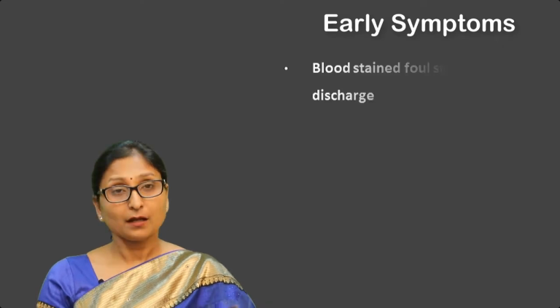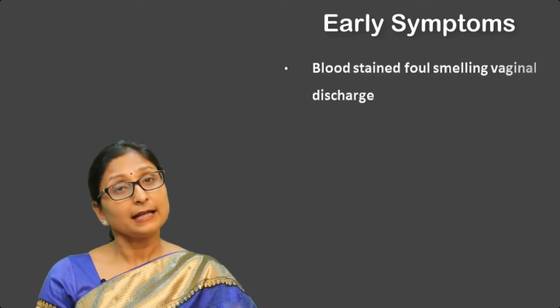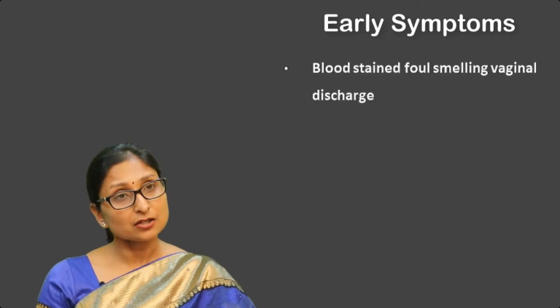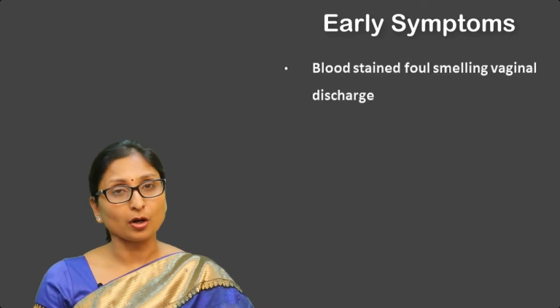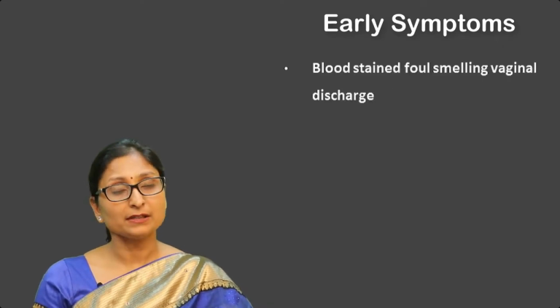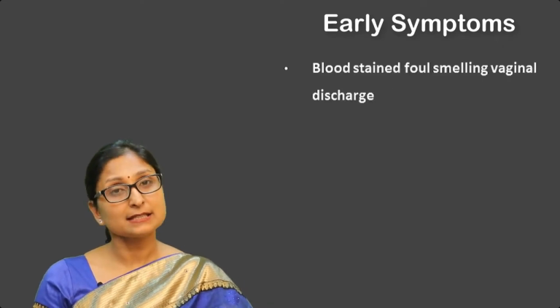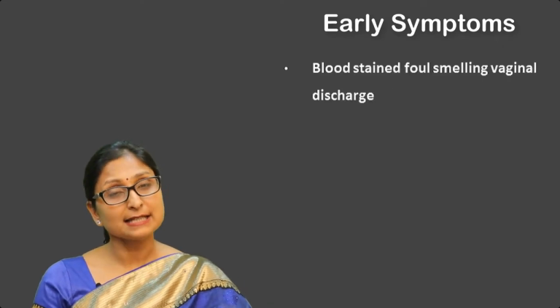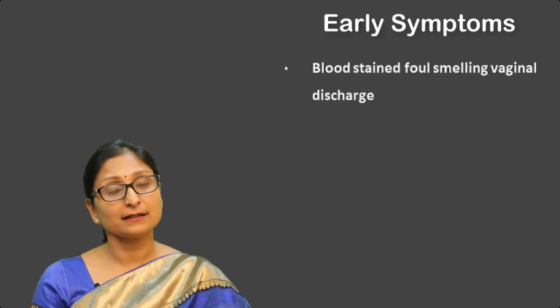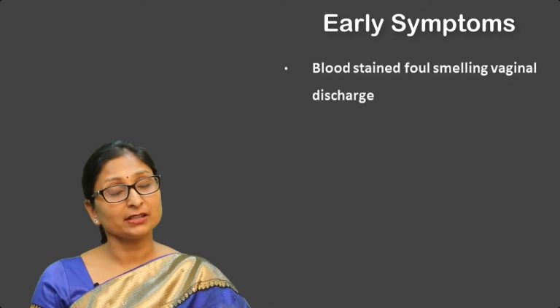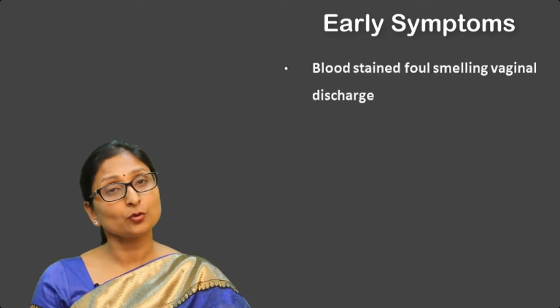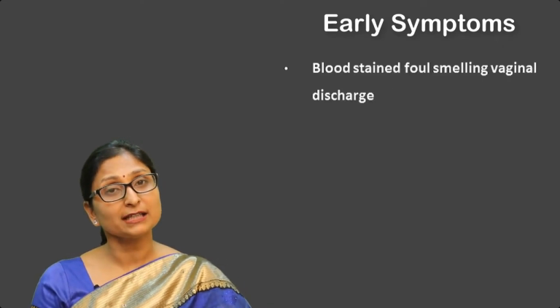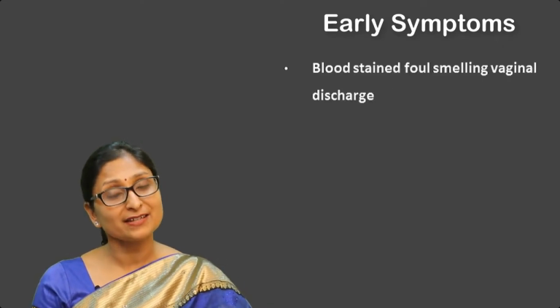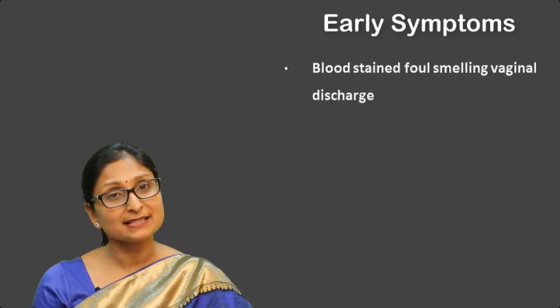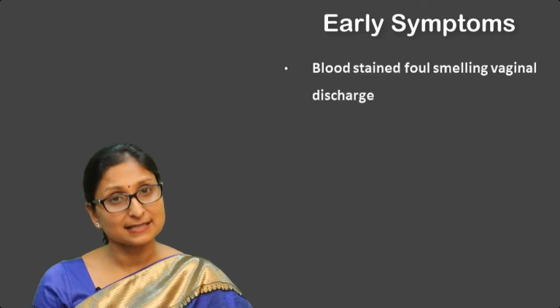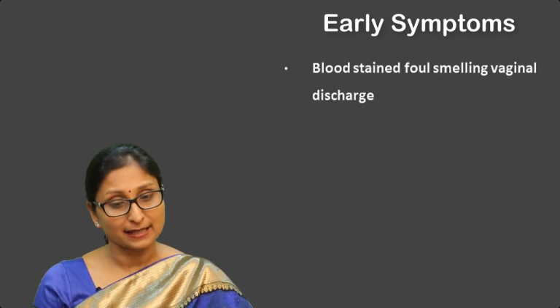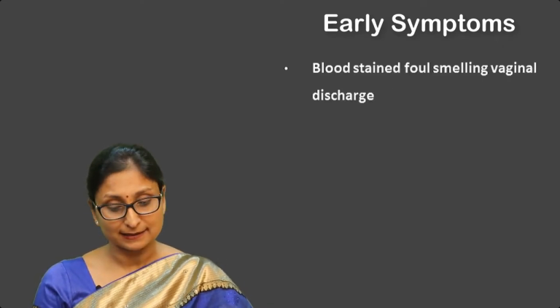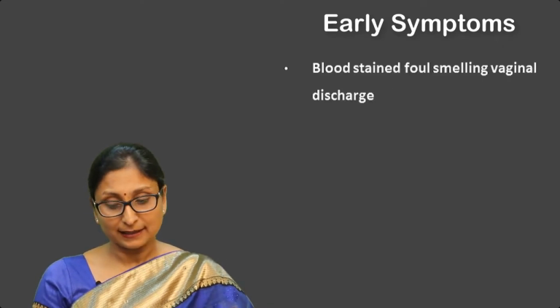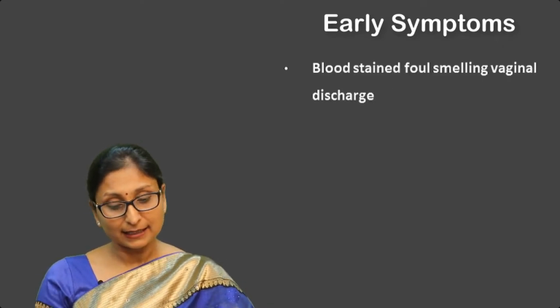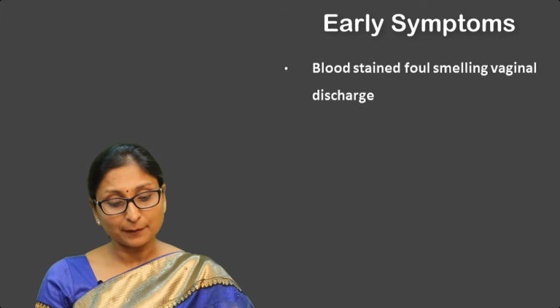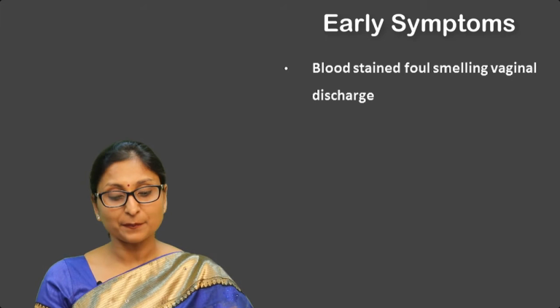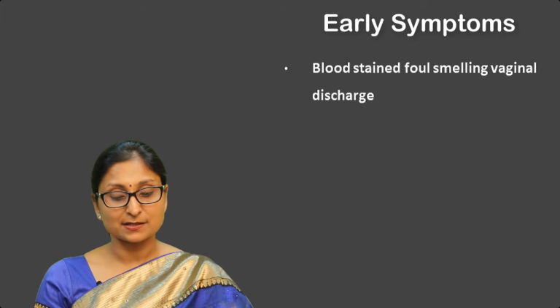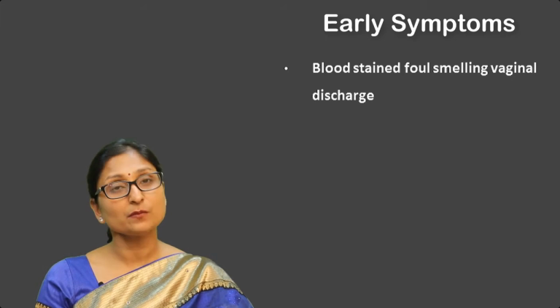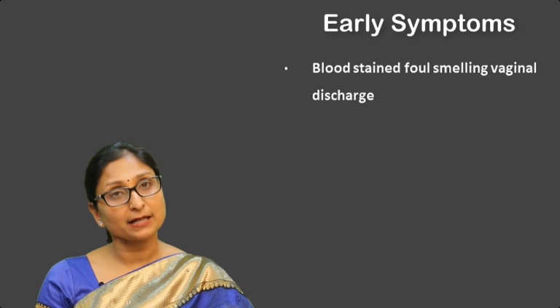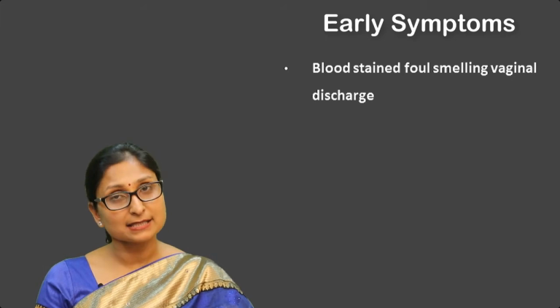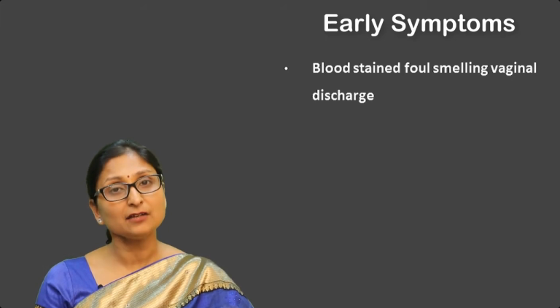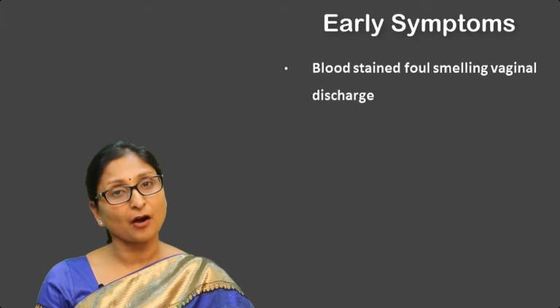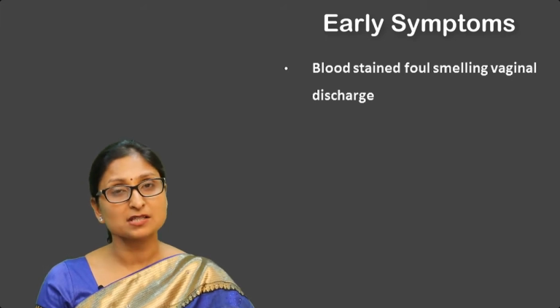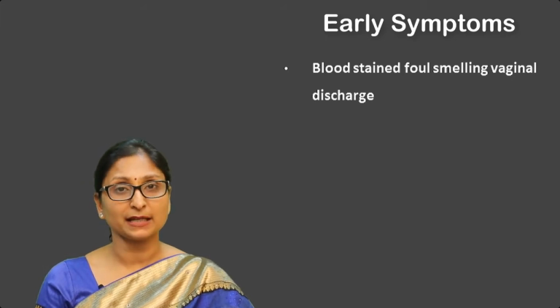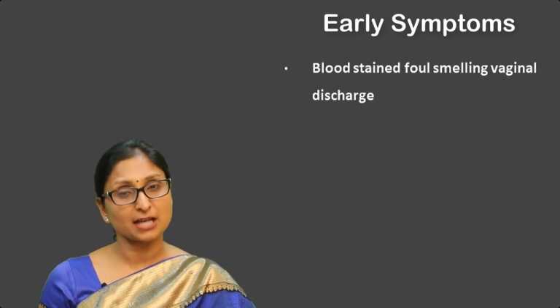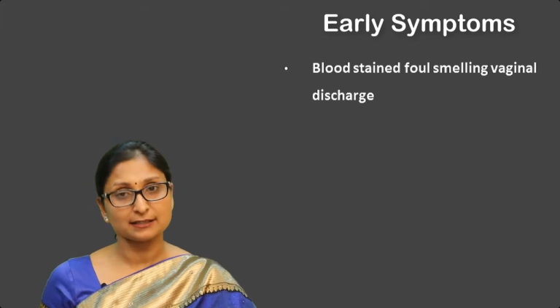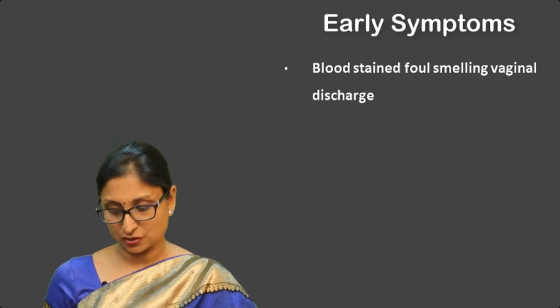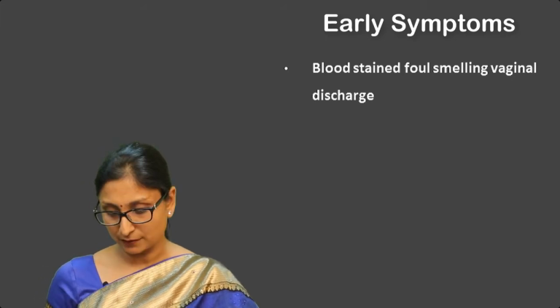Later on, when the growth increases in size, there can be presence of bloodstained, foul-smelling vaginal discharge.